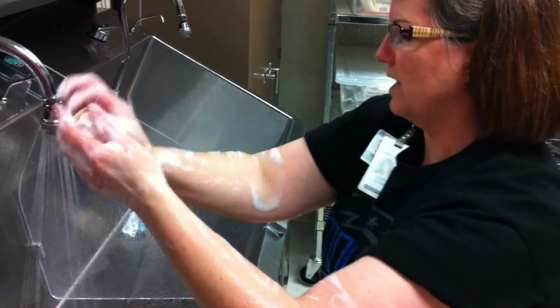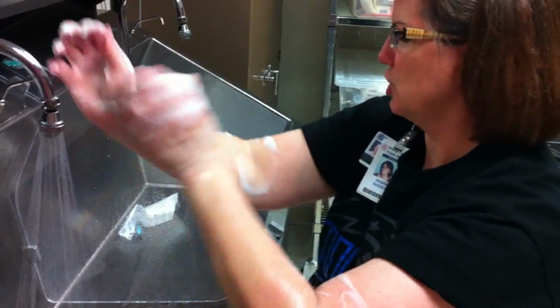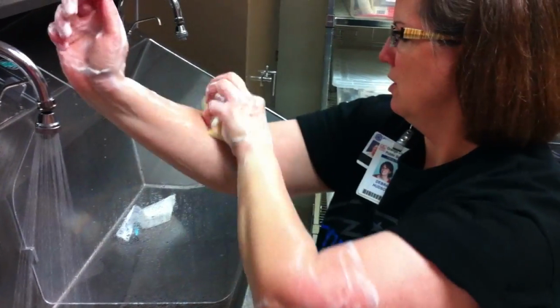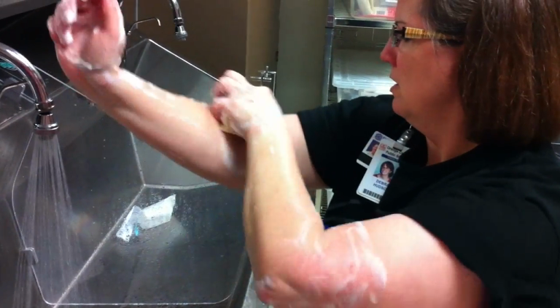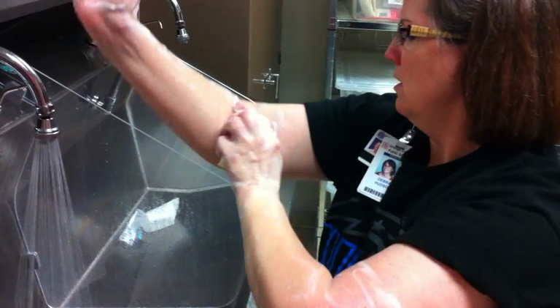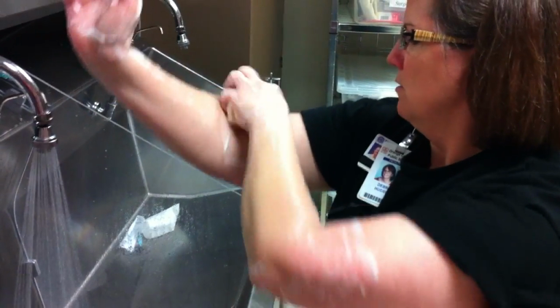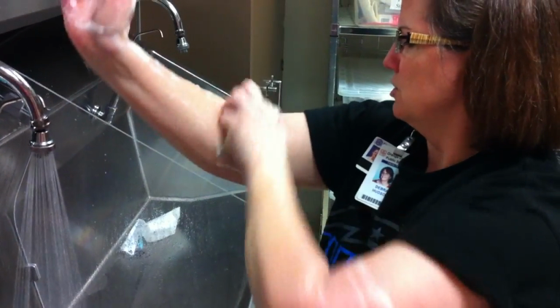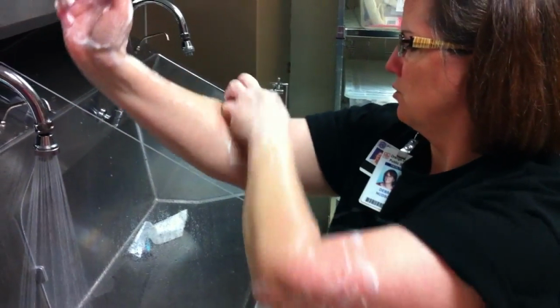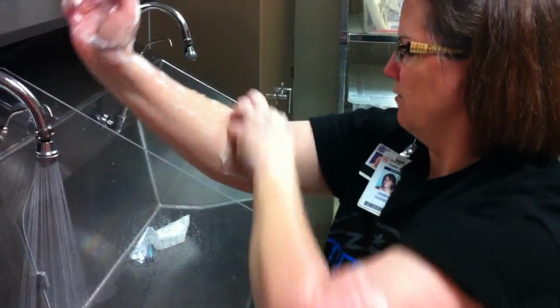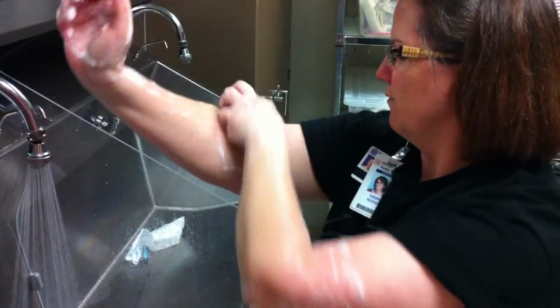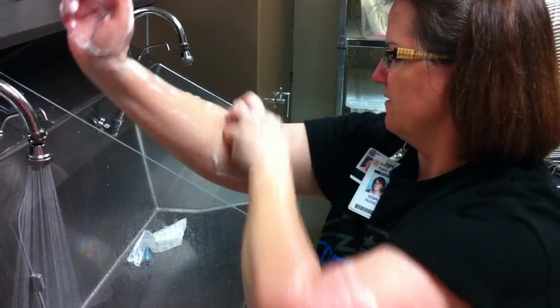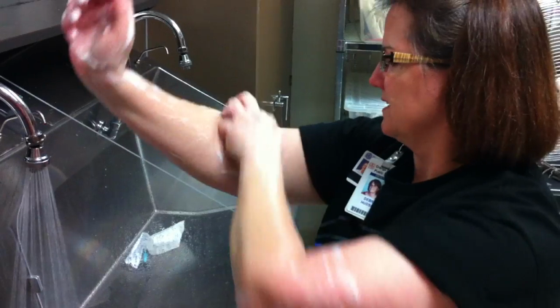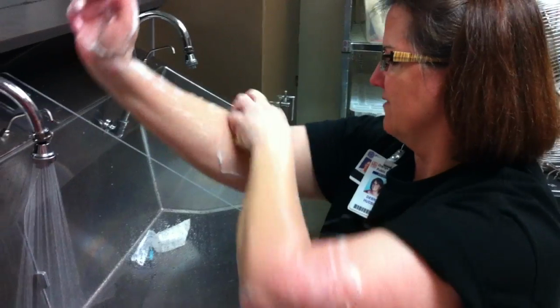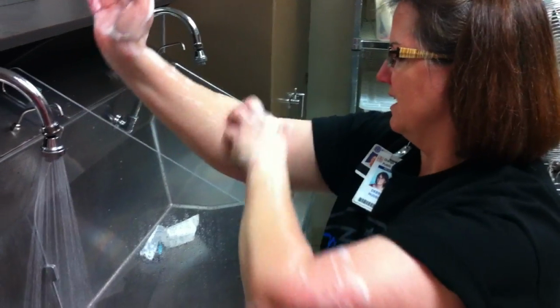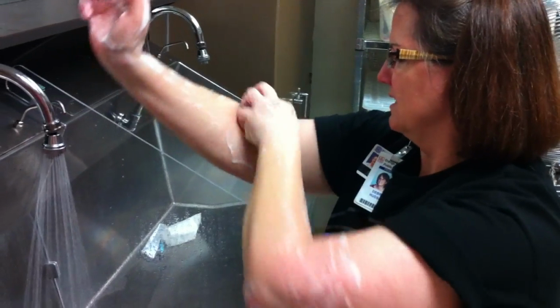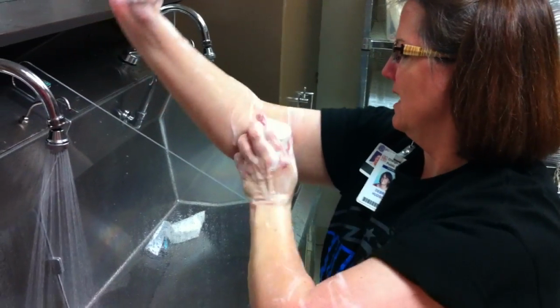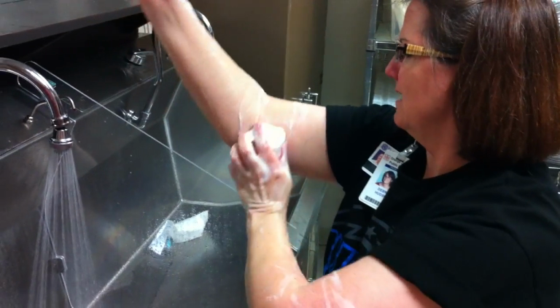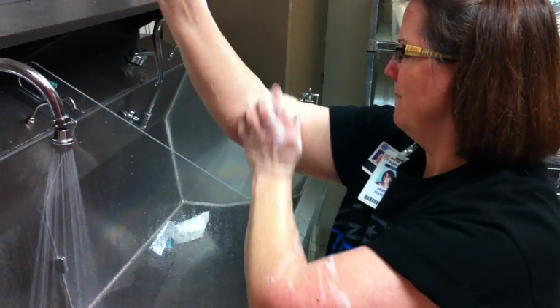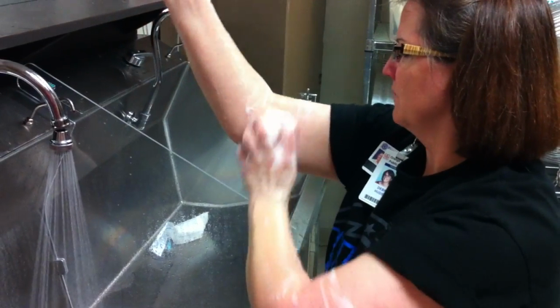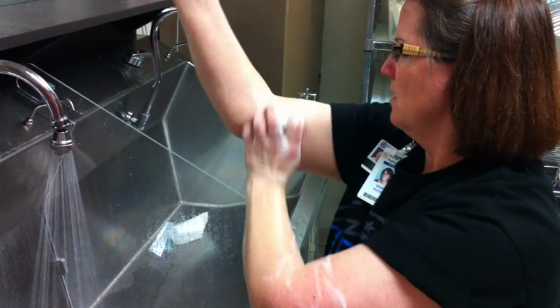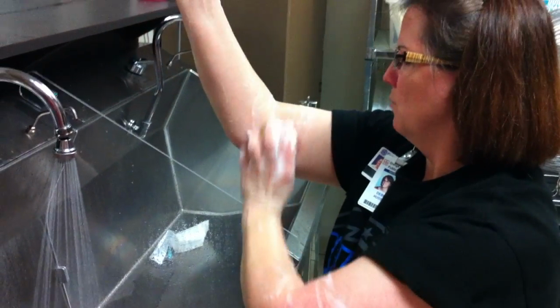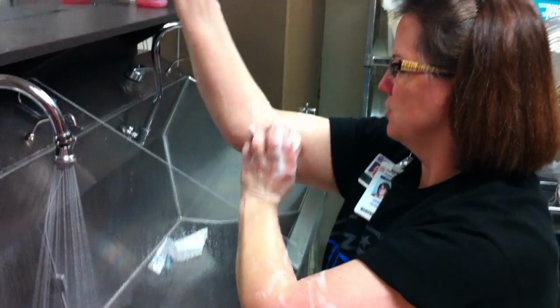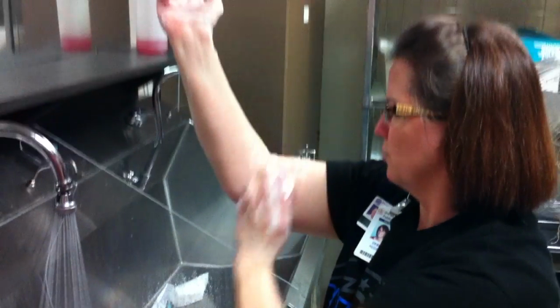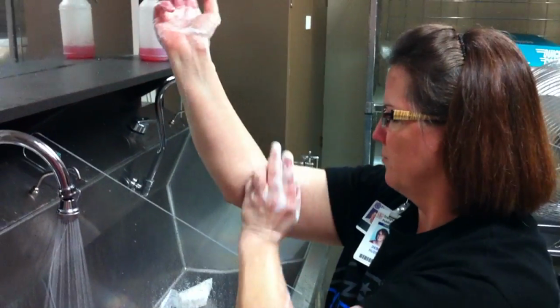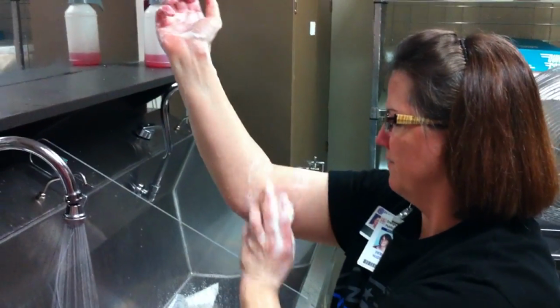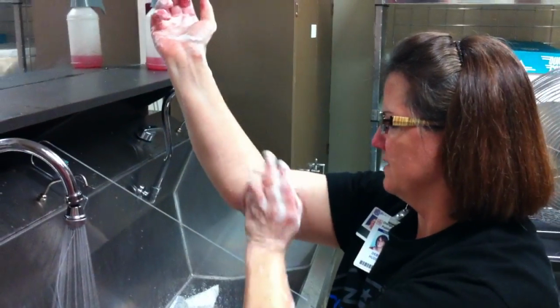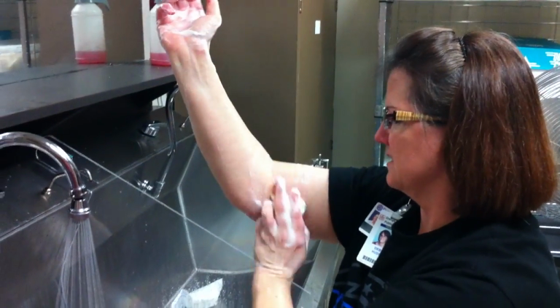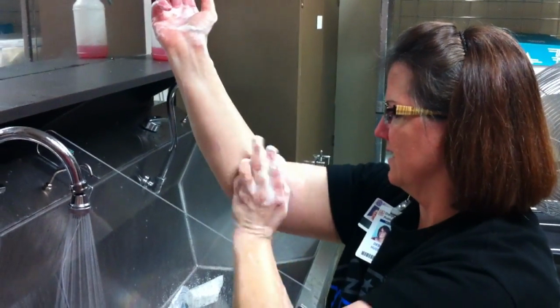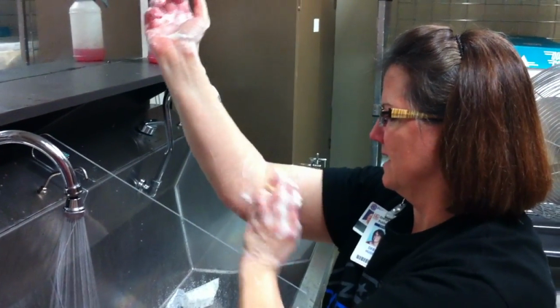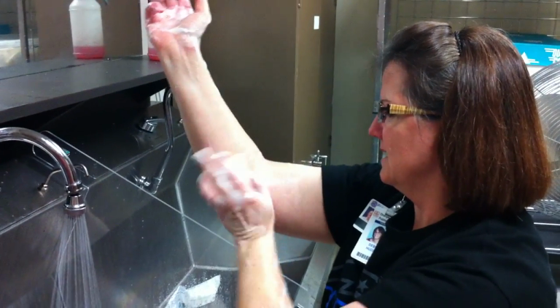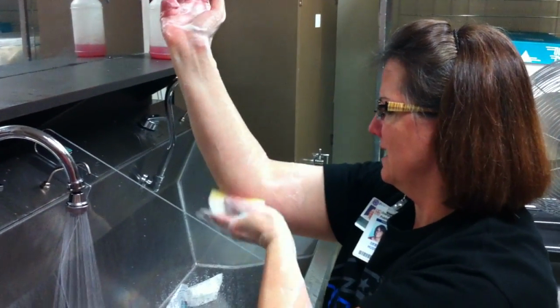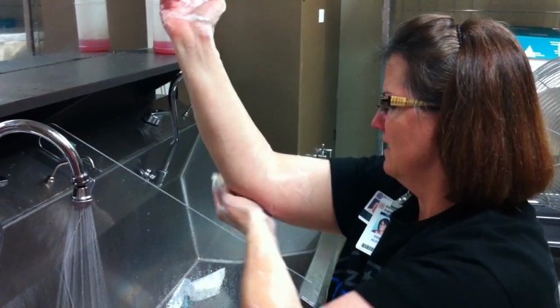Switch. Continue scrubbing the other side, counting through the strokes.